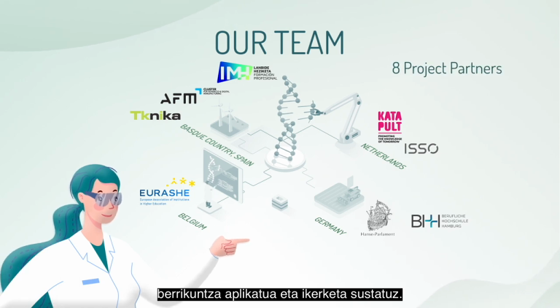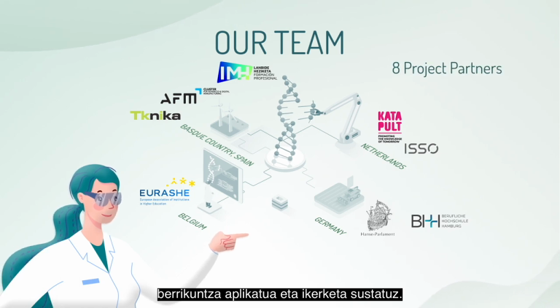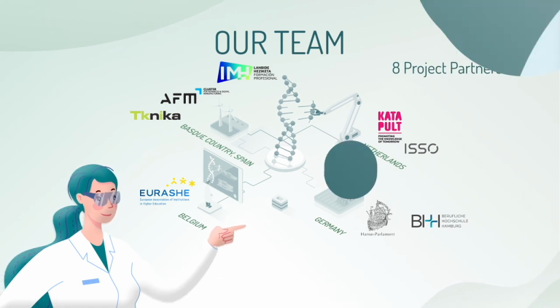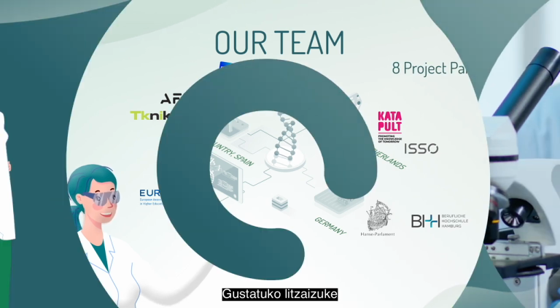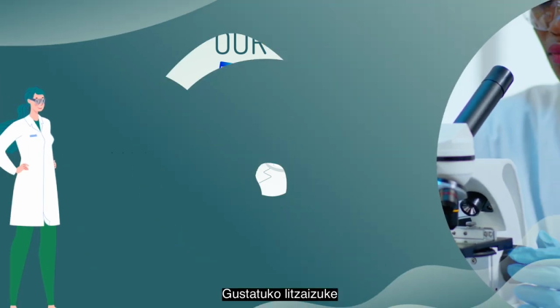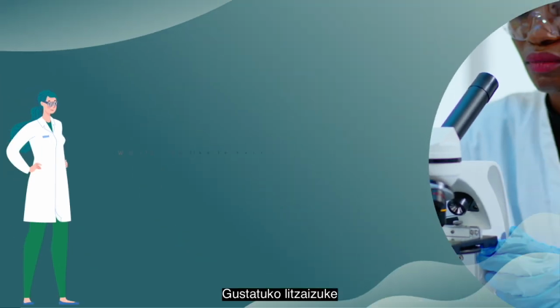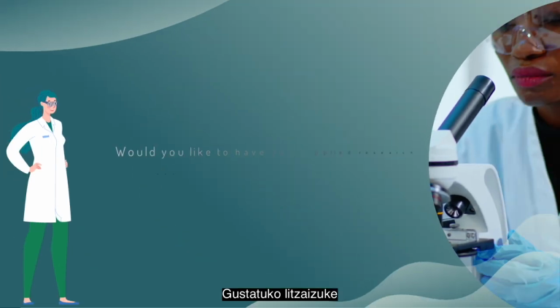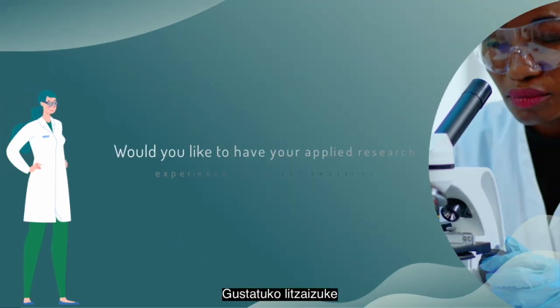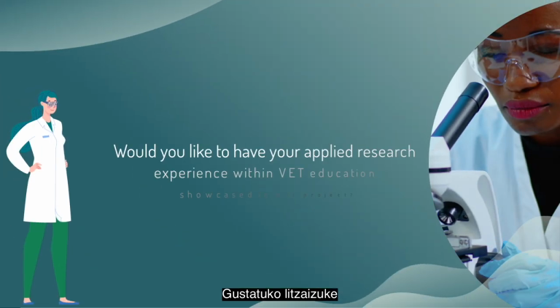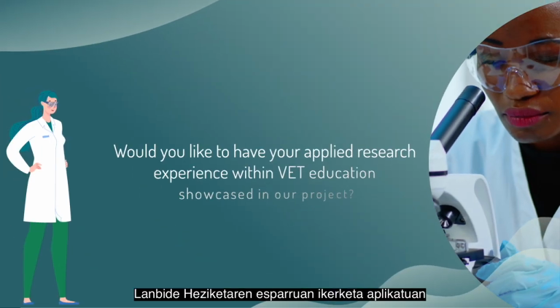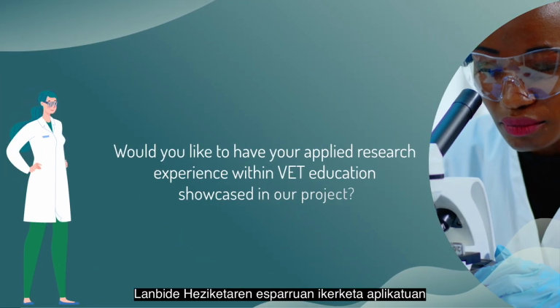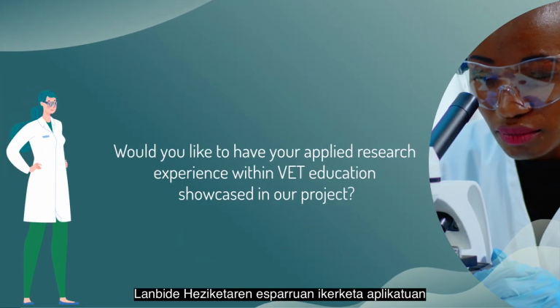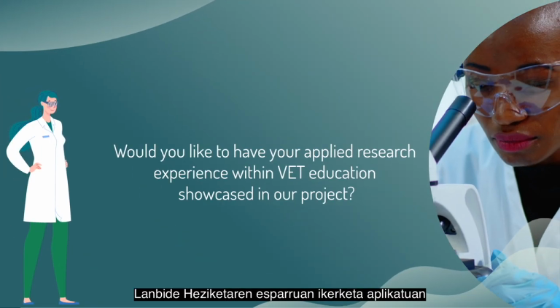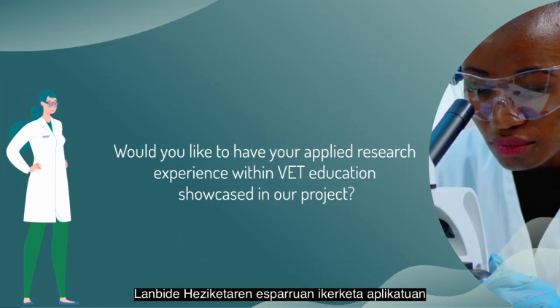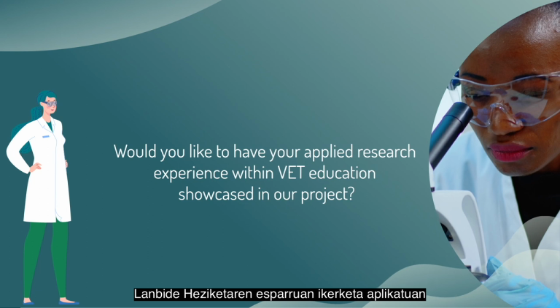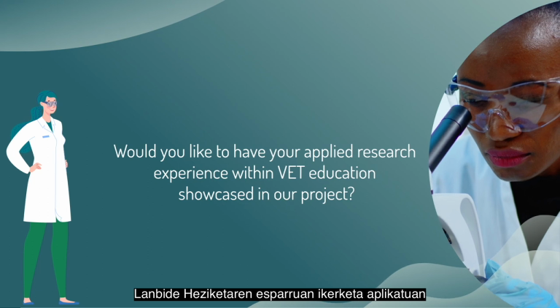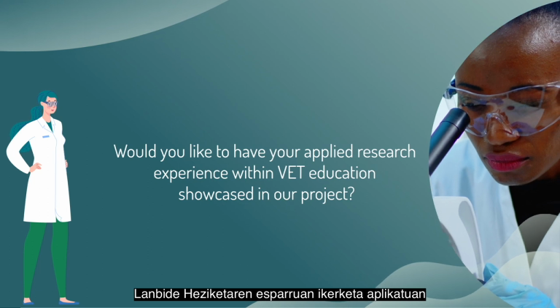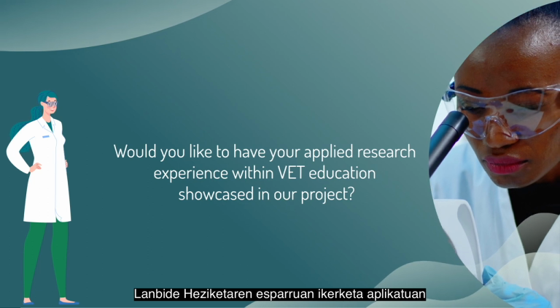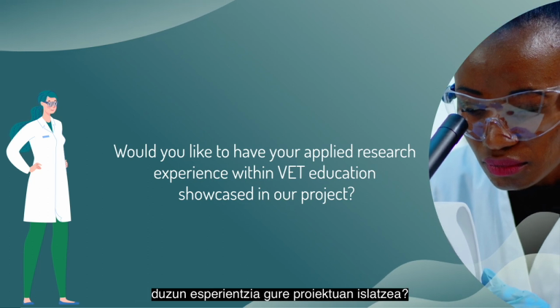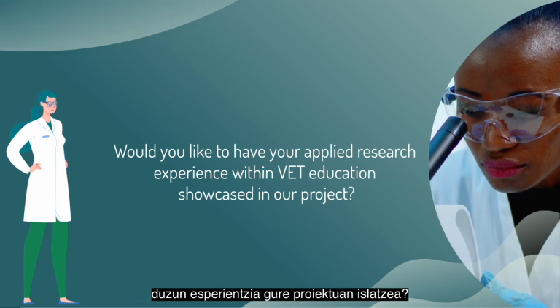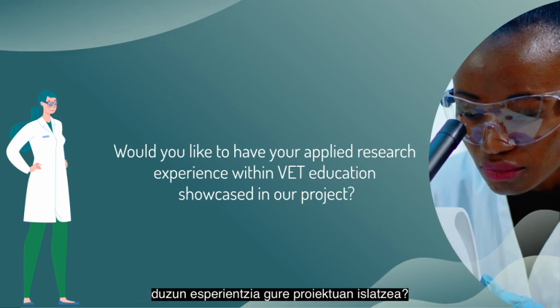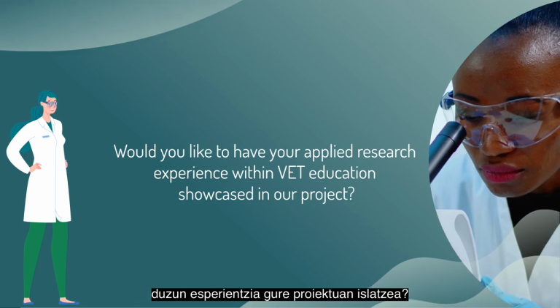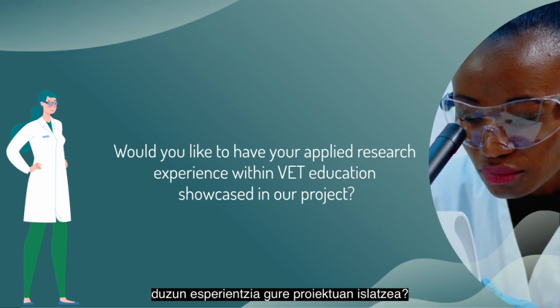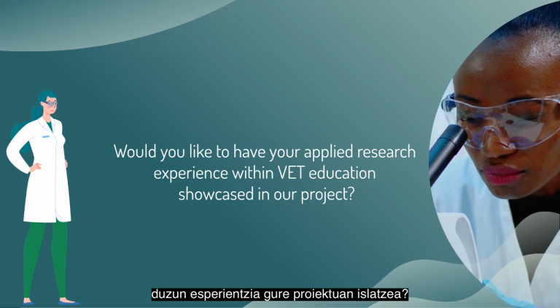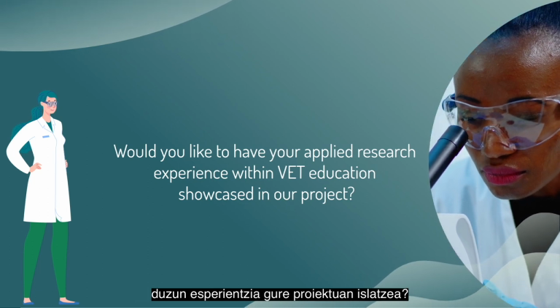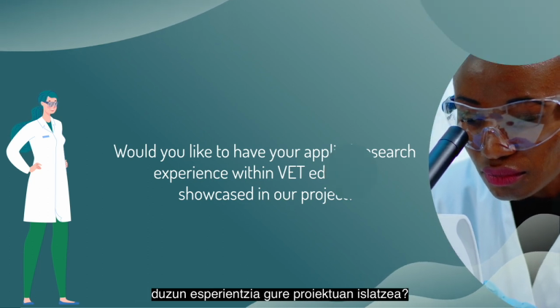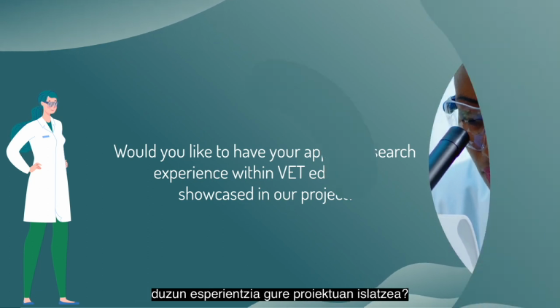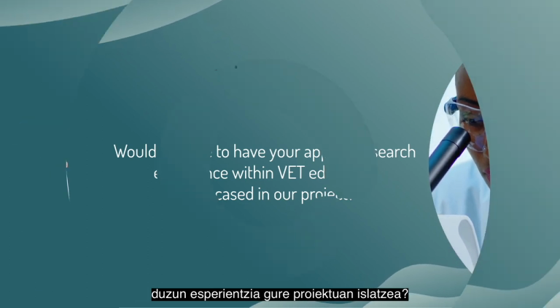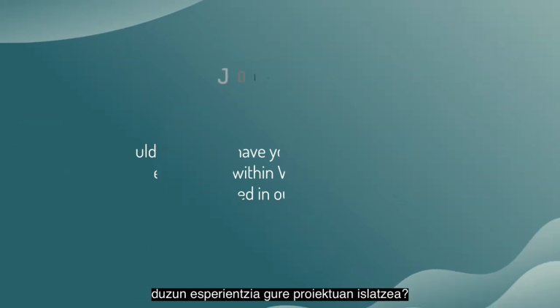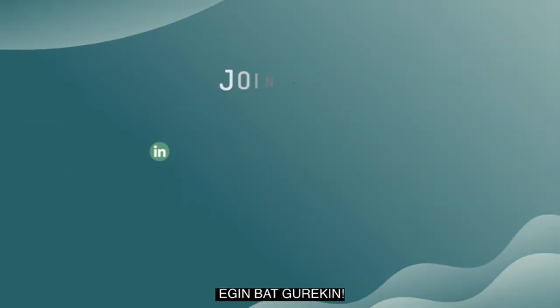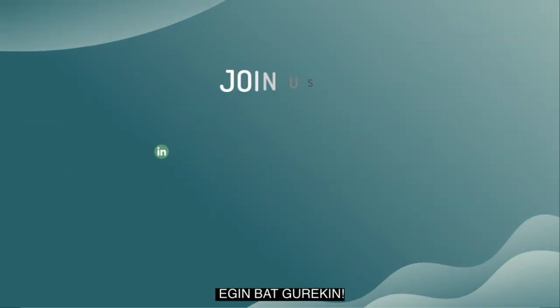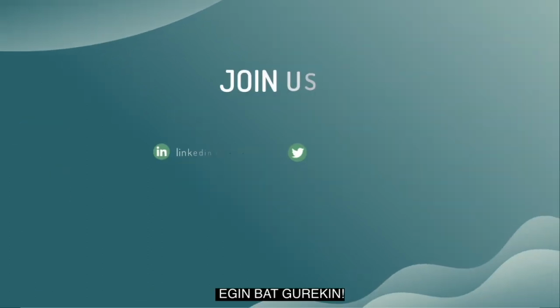Would you like to have your applied research experience within VET education showcased in our project? Join us!